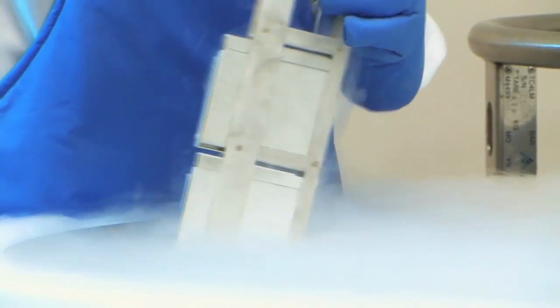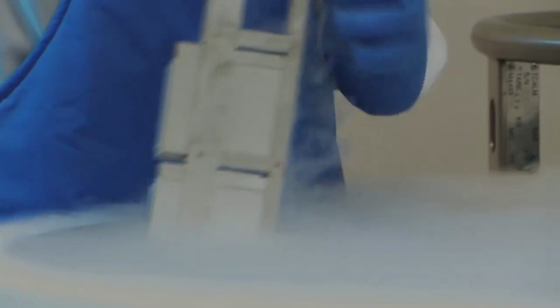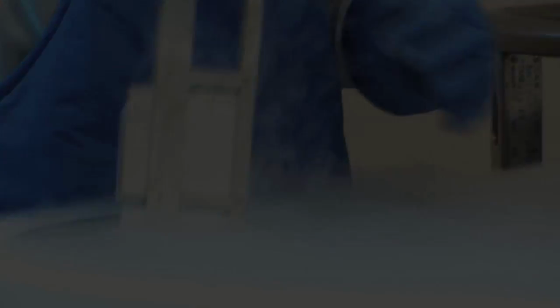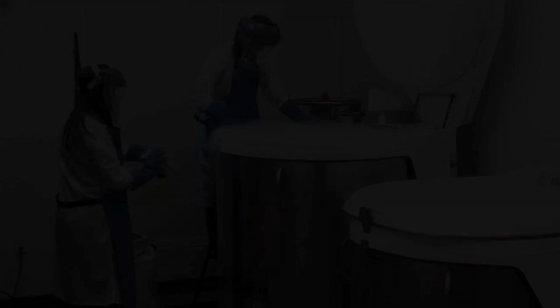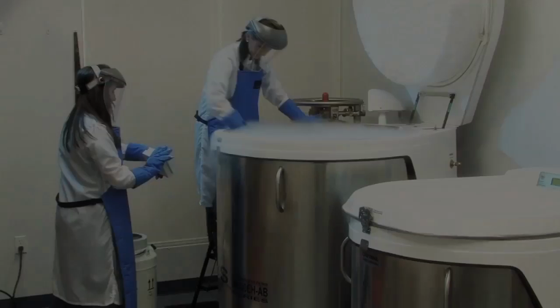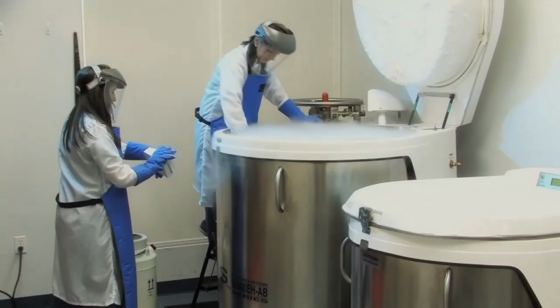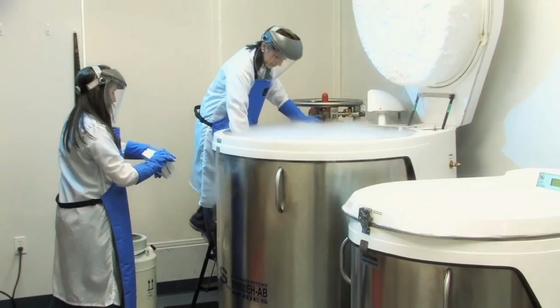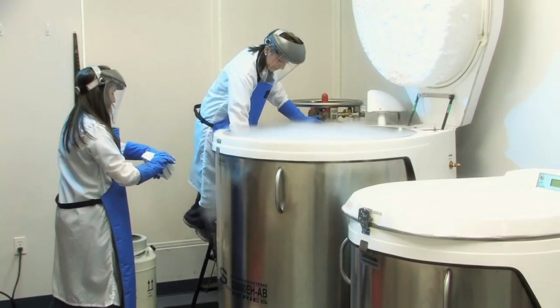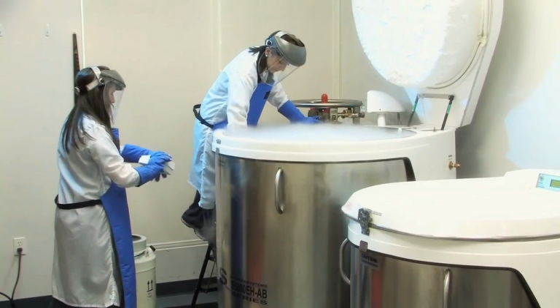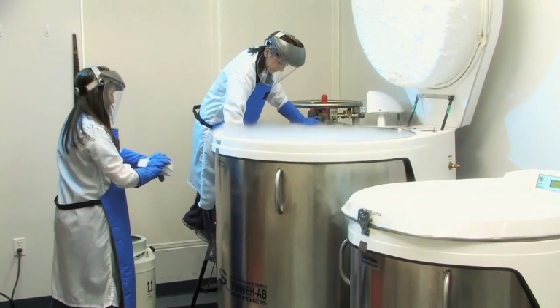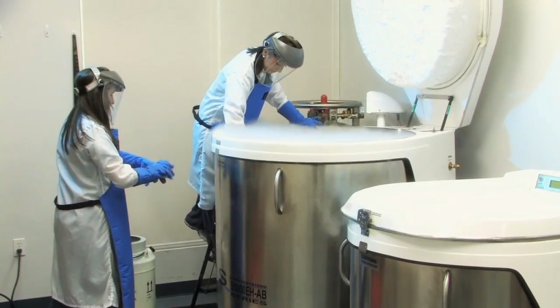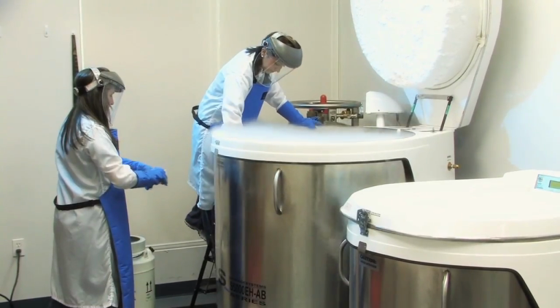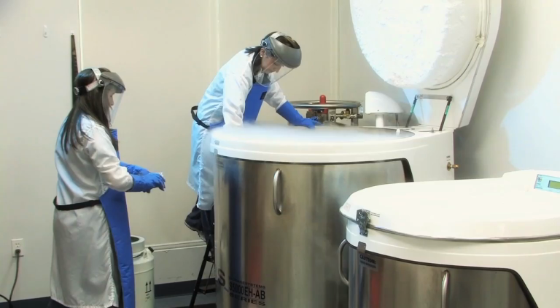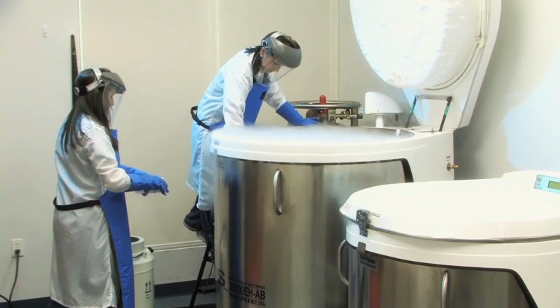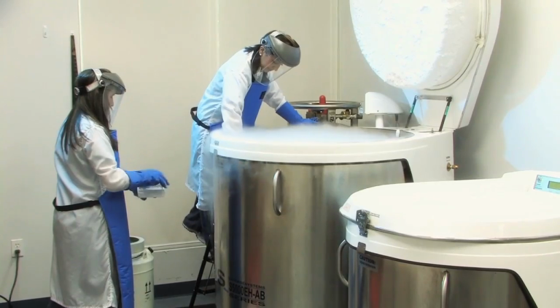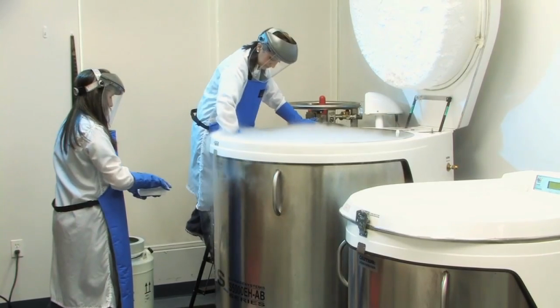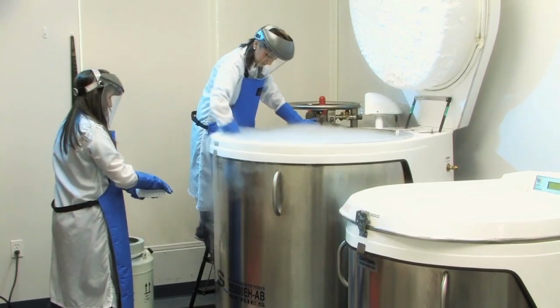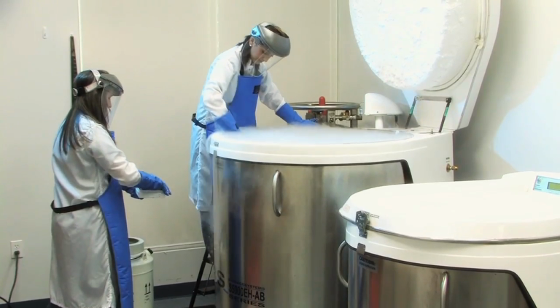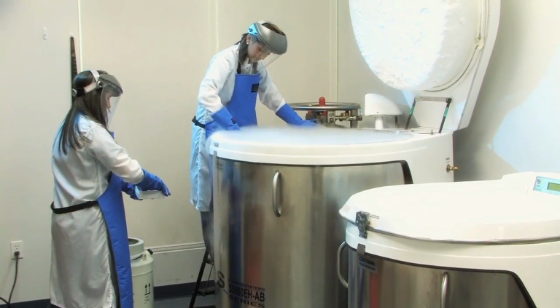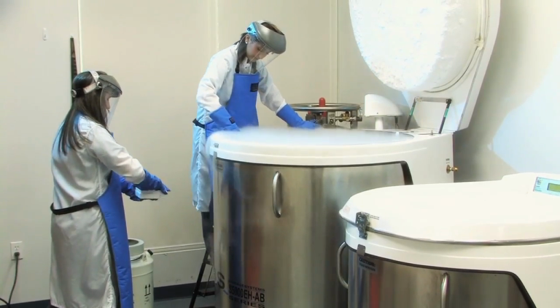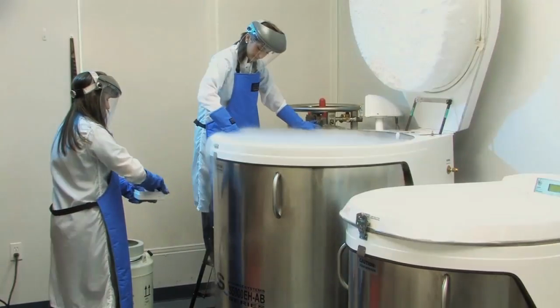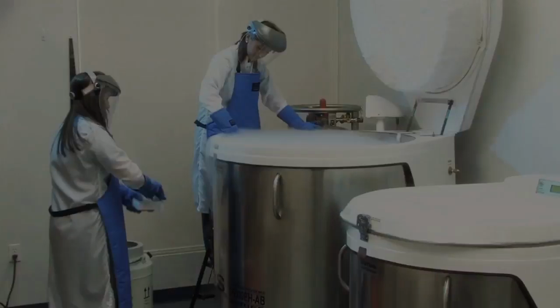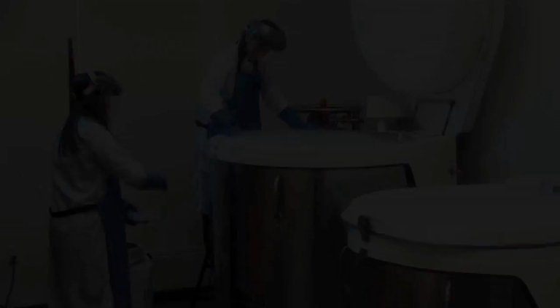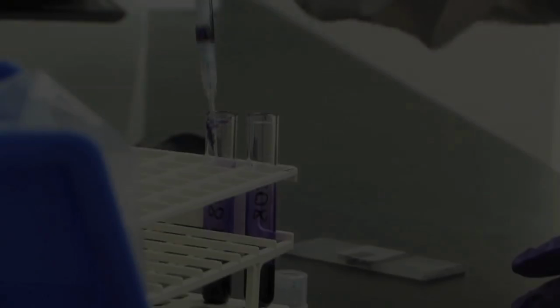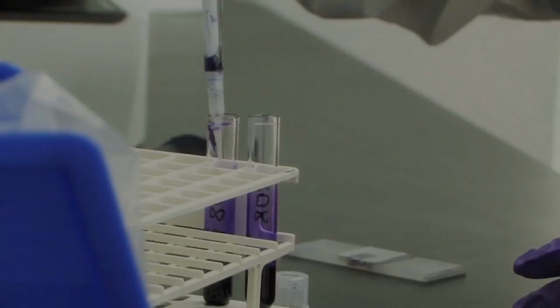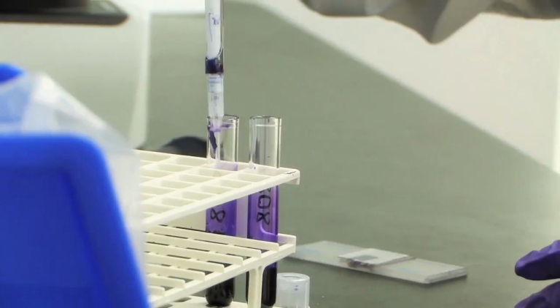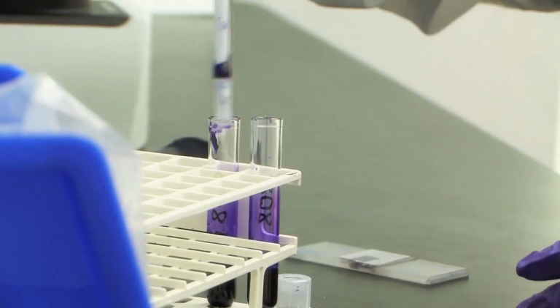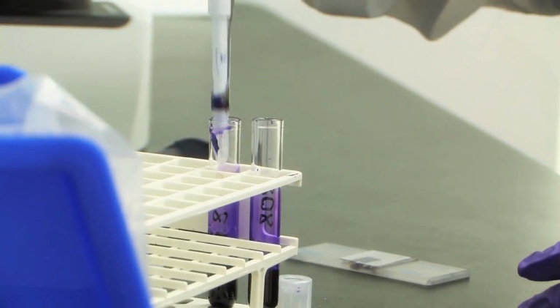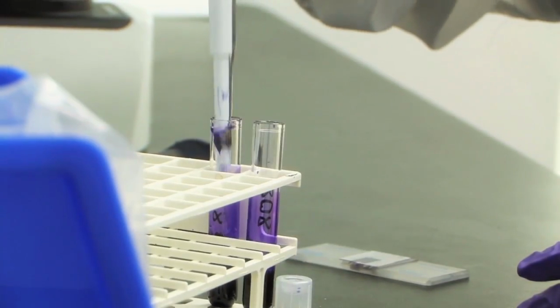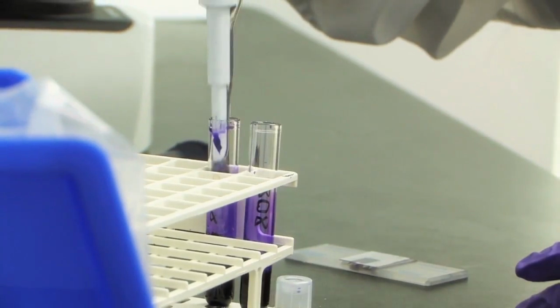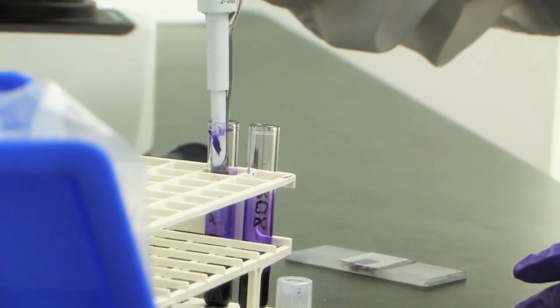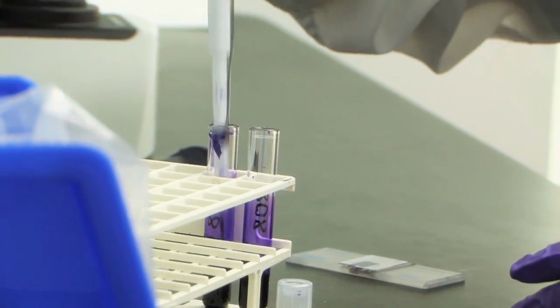Once the process is finished, the cord blood sample is sent to our processing and cryogenic laboratory.